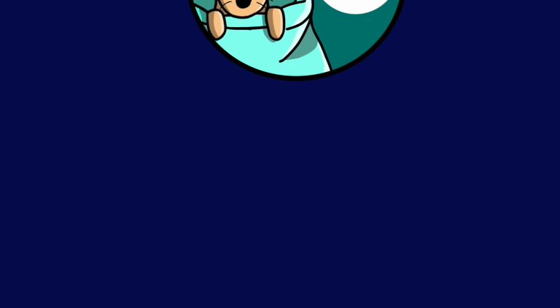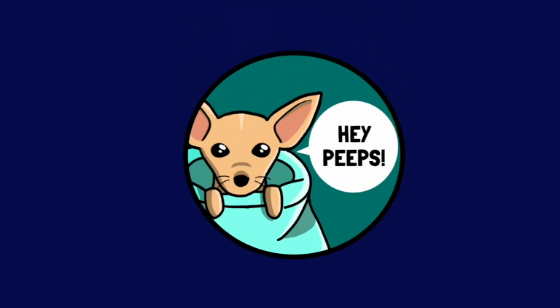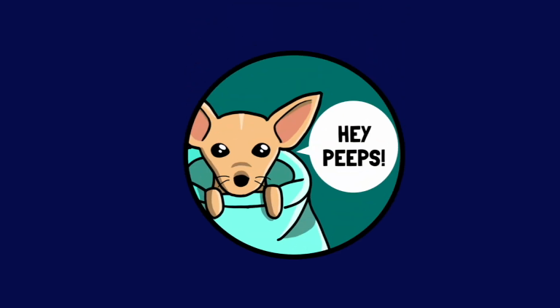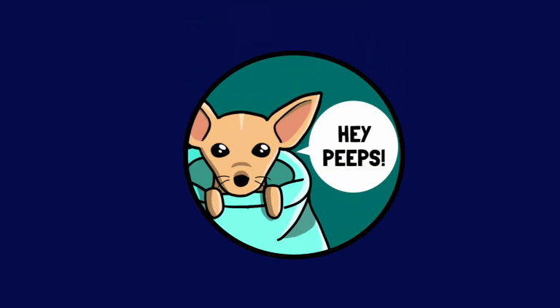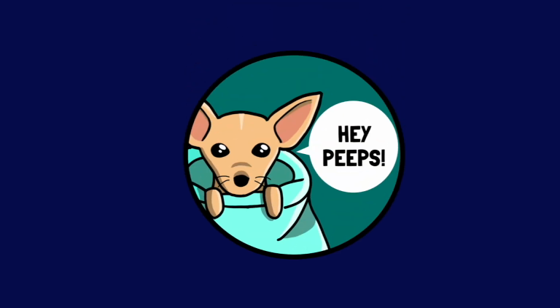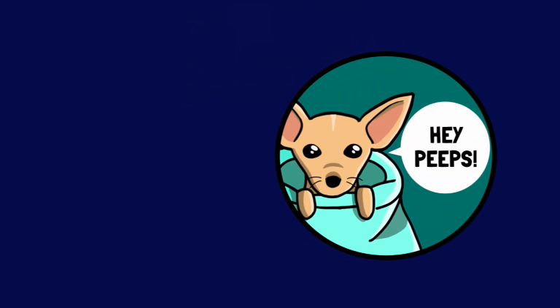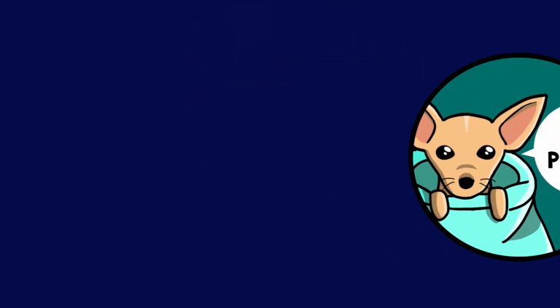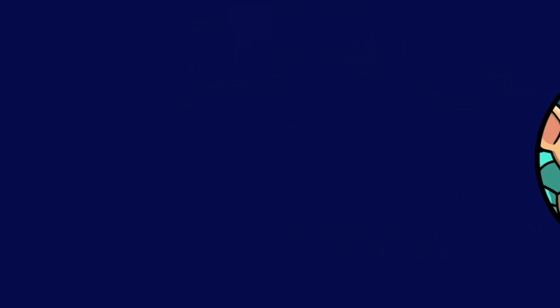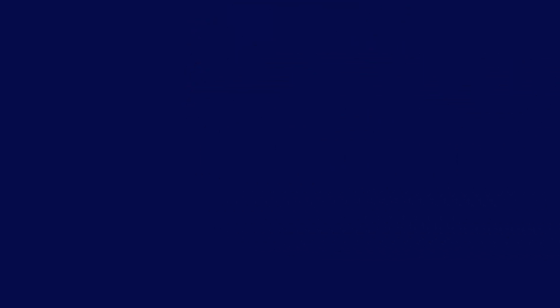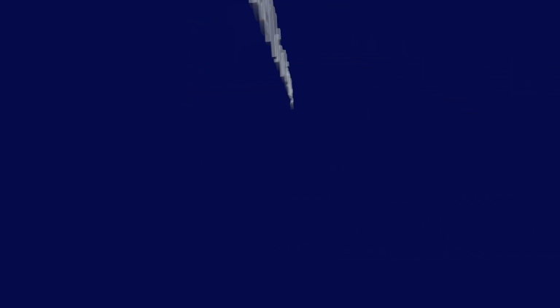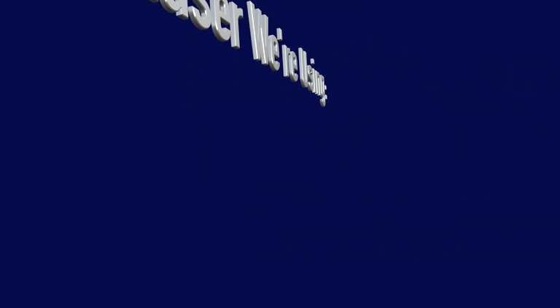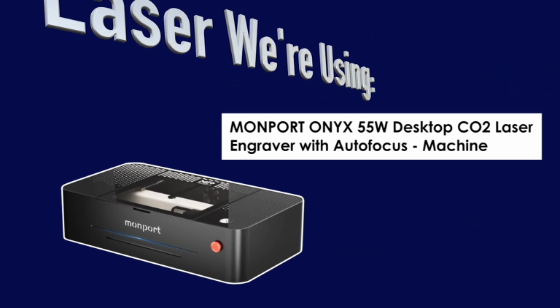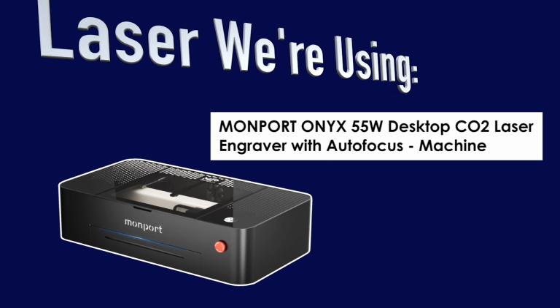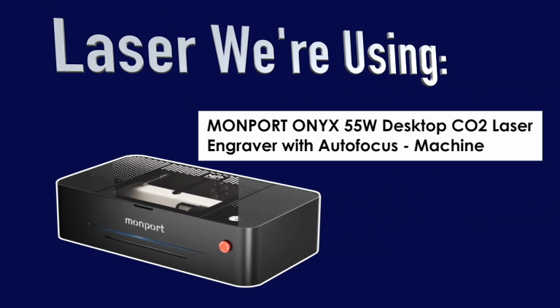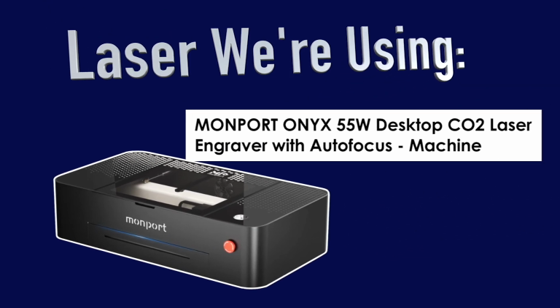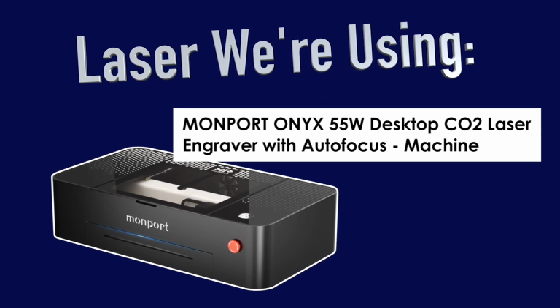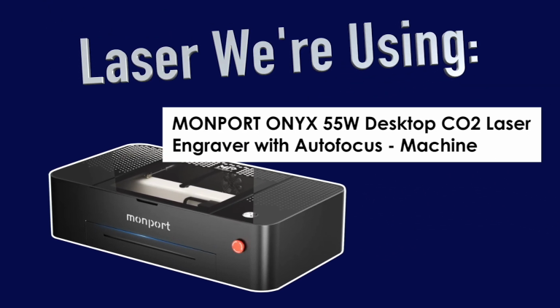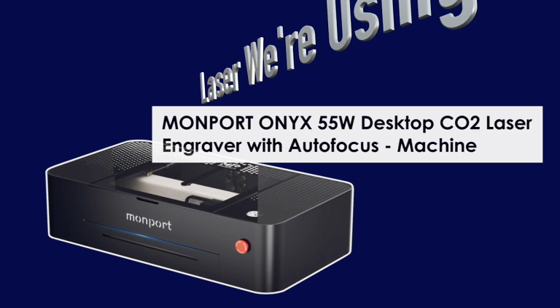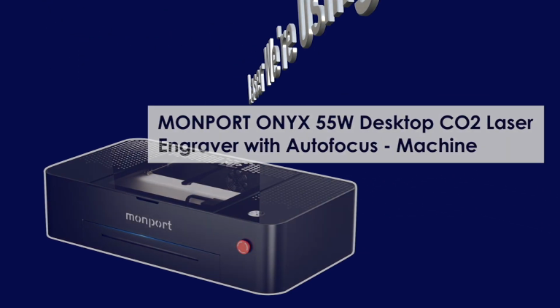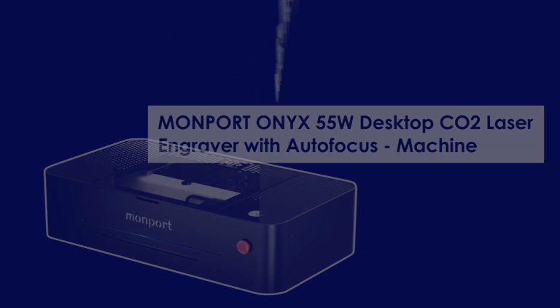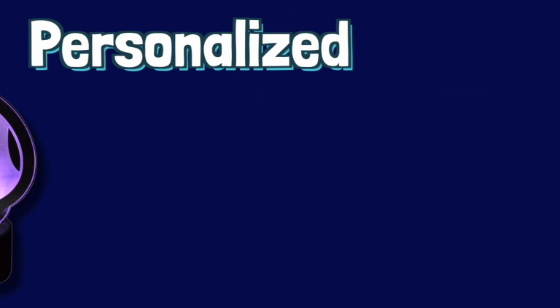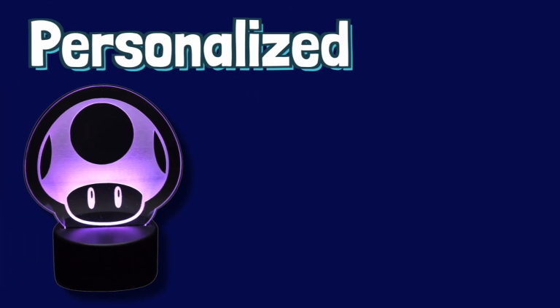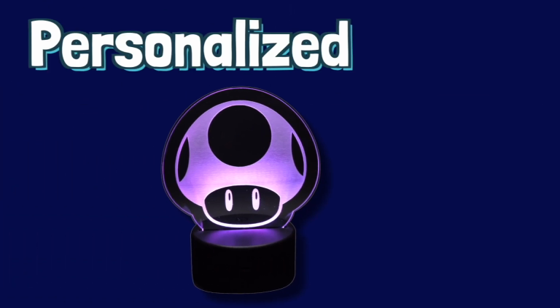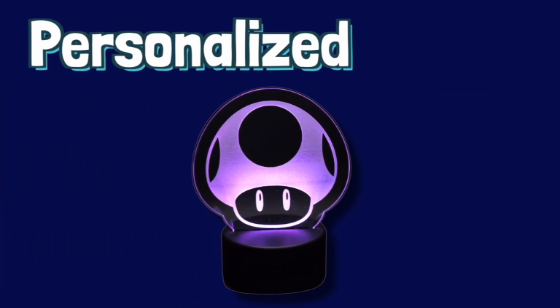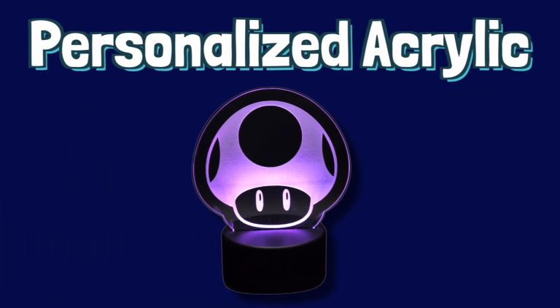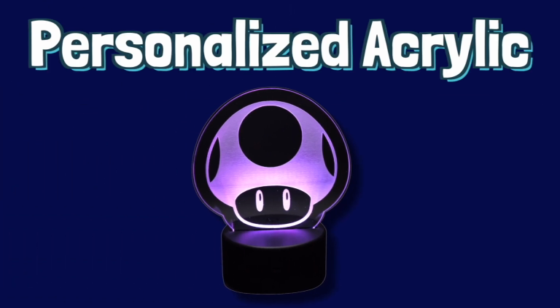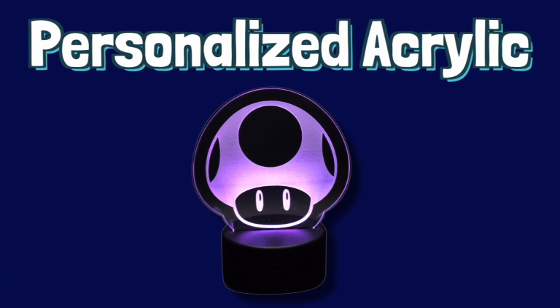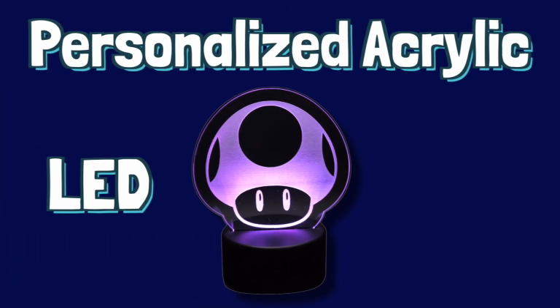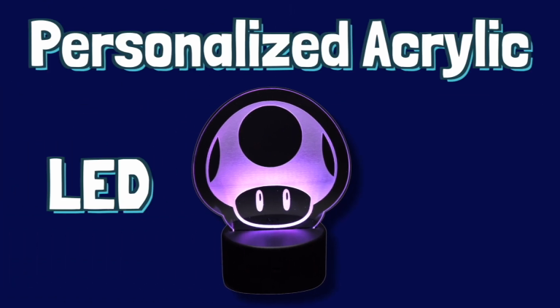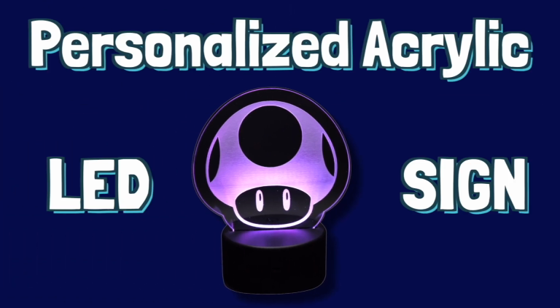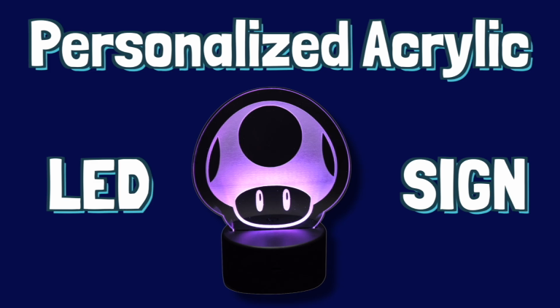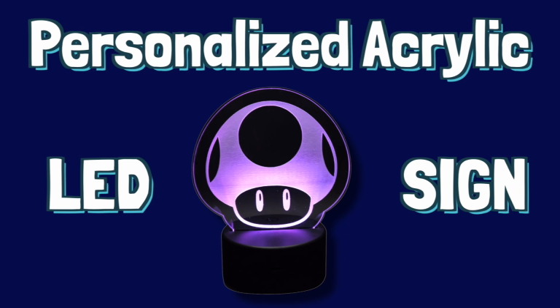Hey peeps, in today's video we'll be using our laser engraver to create a personalized acrylic LED sign.